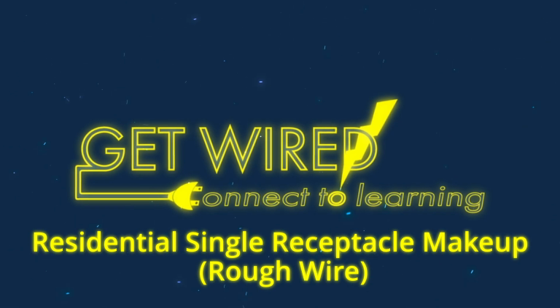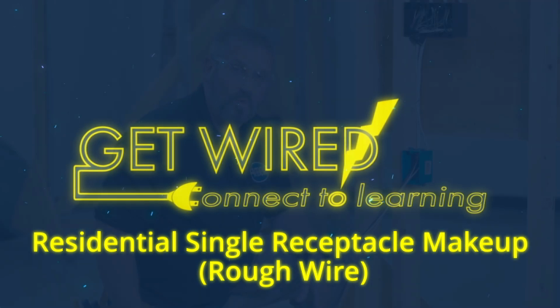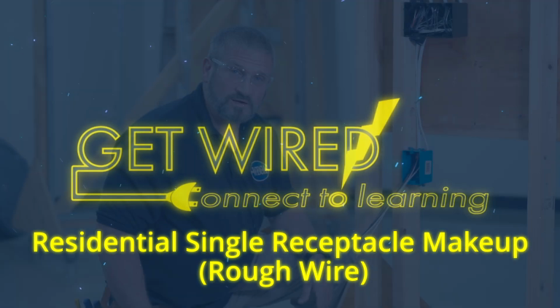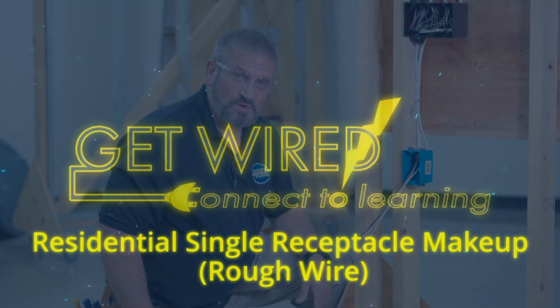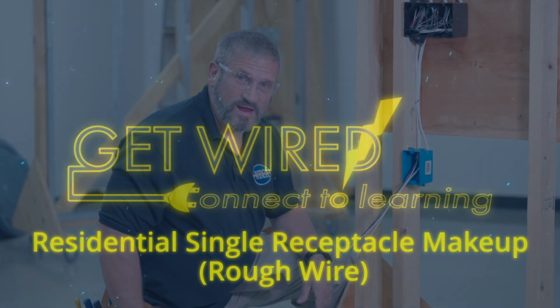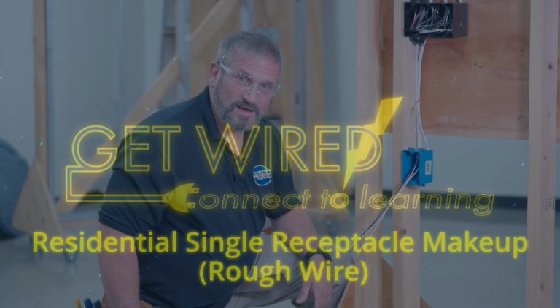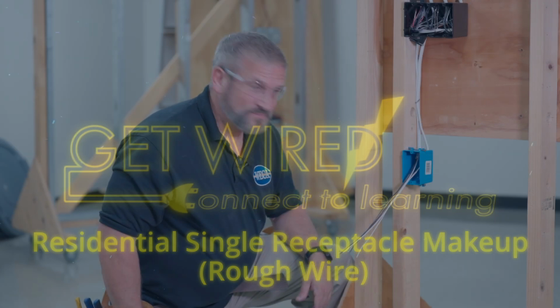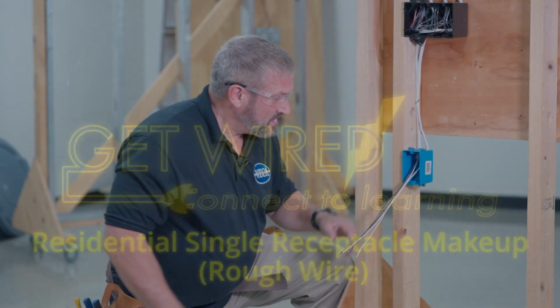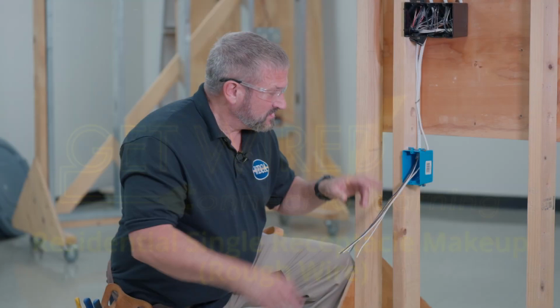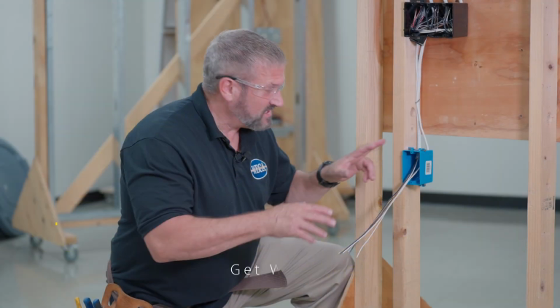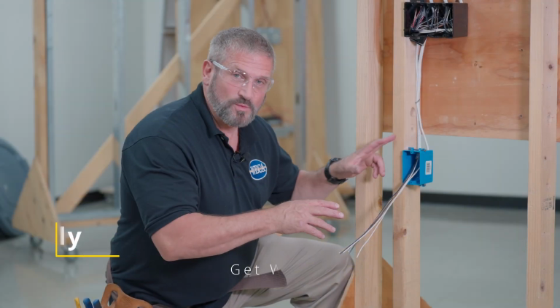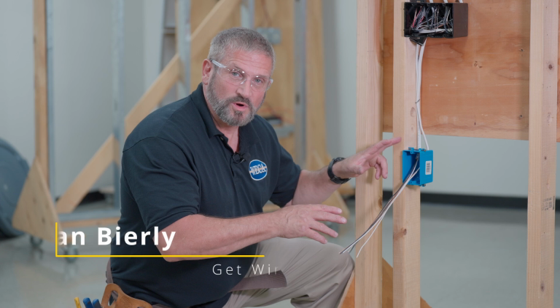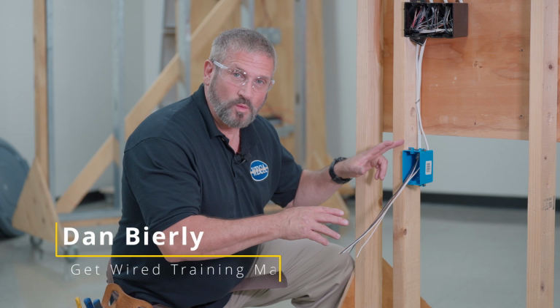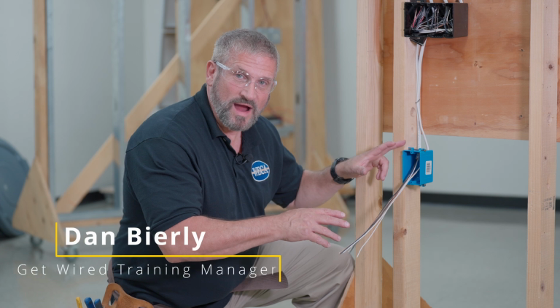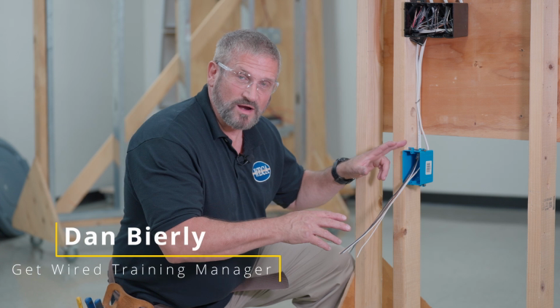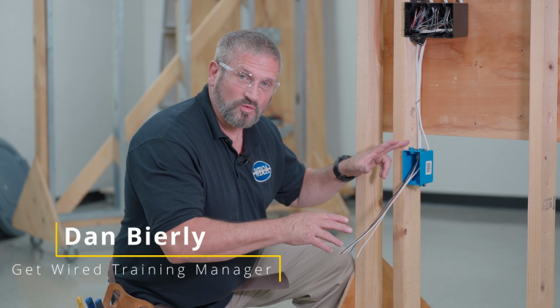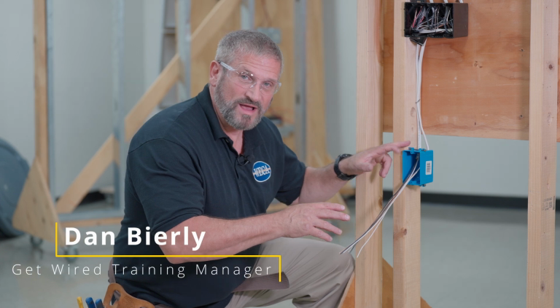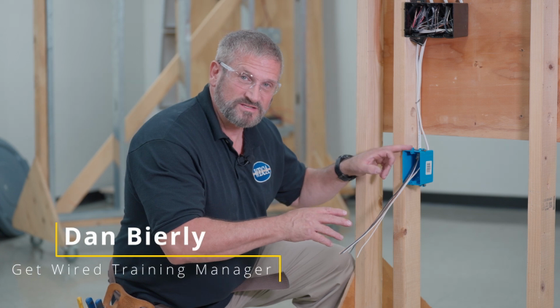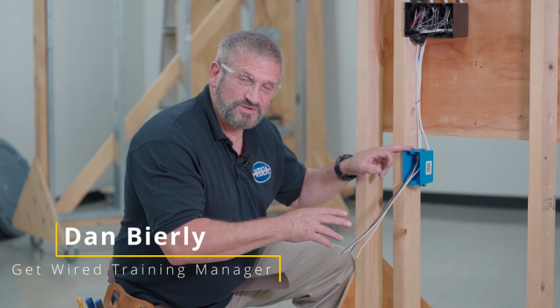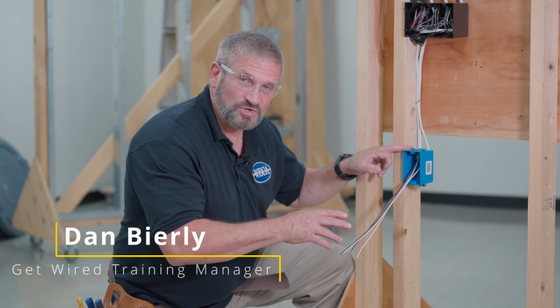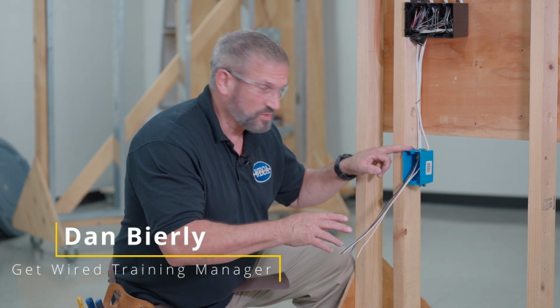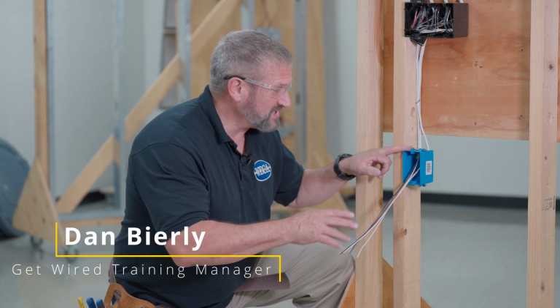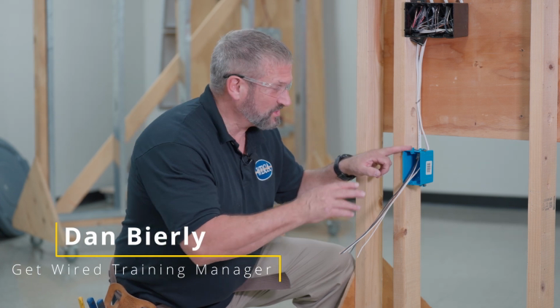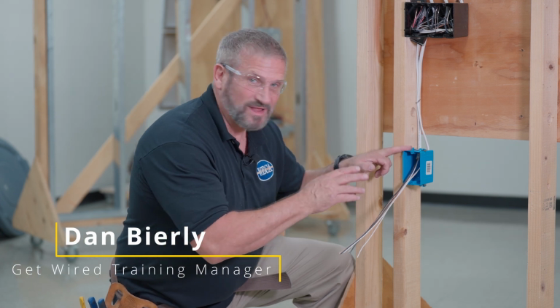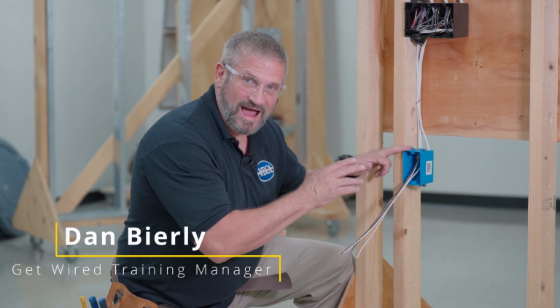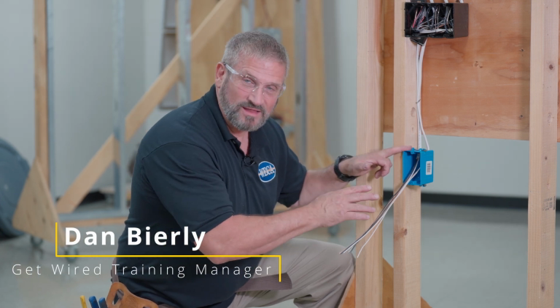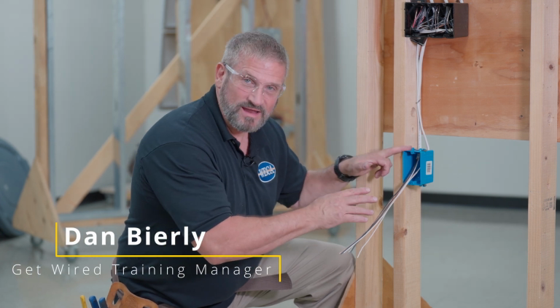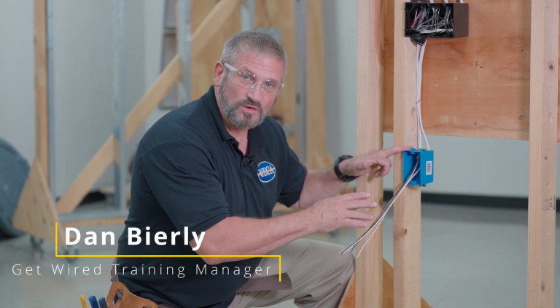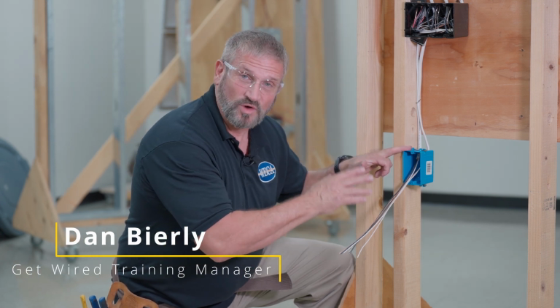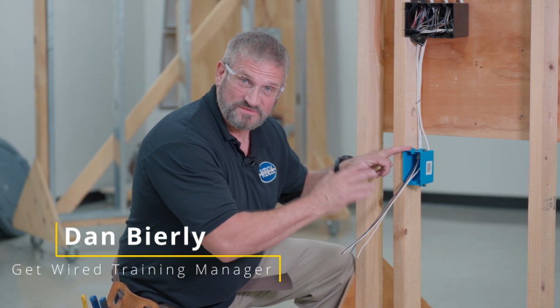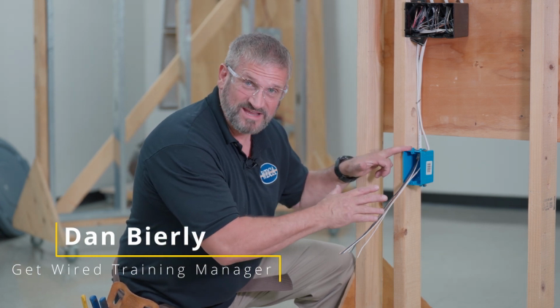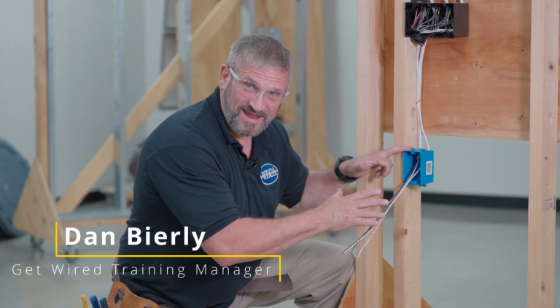Welcome to Huica. Today we're going to wire a residential receptacle outlet rough stage.